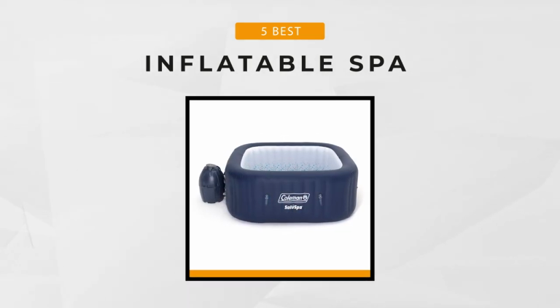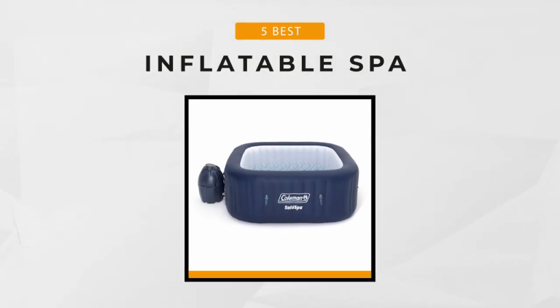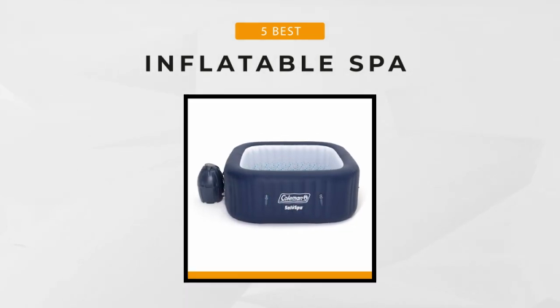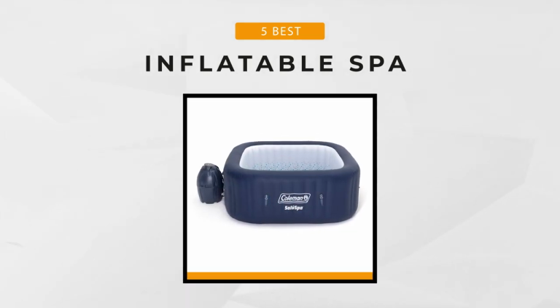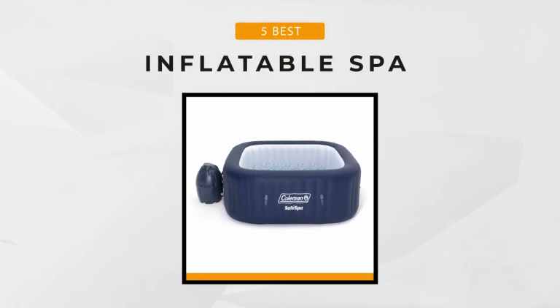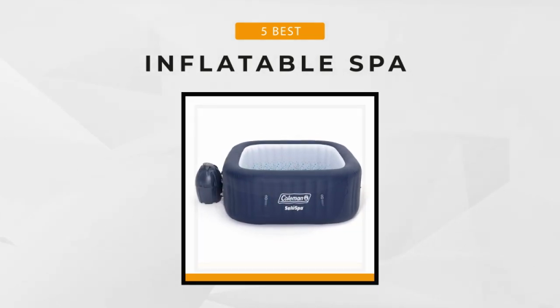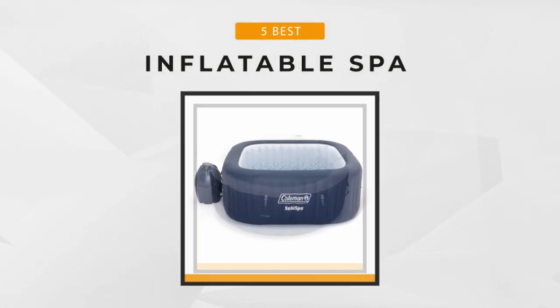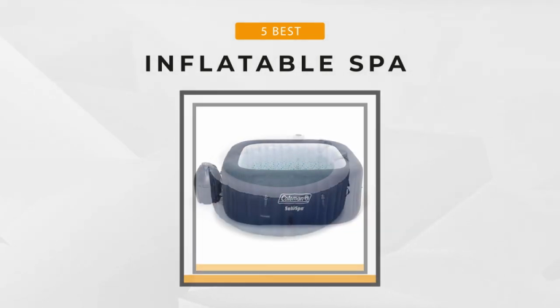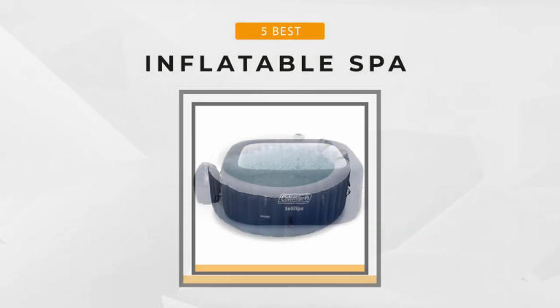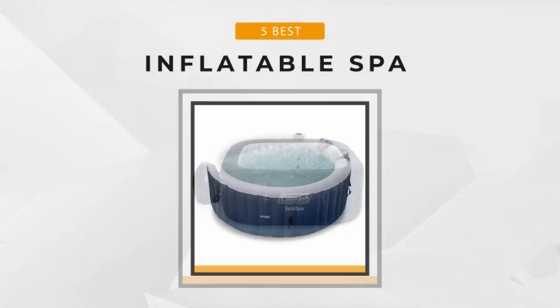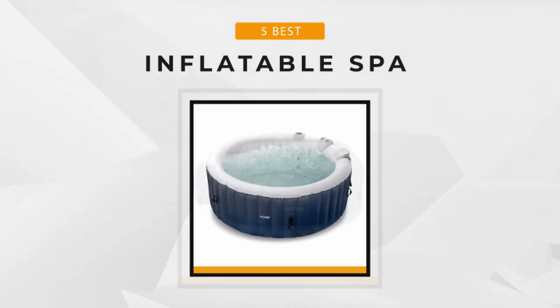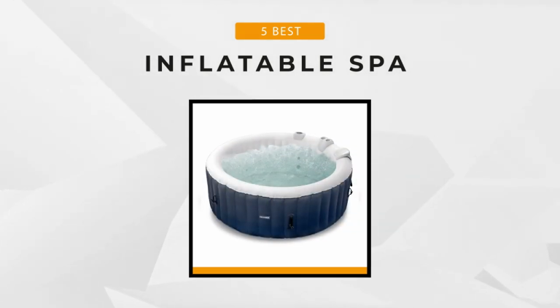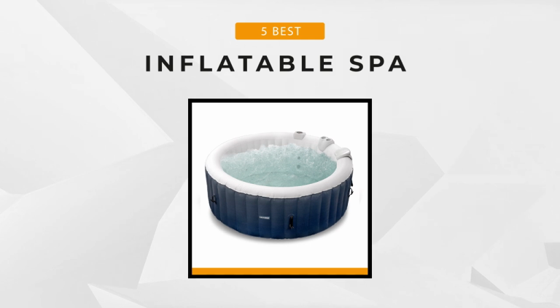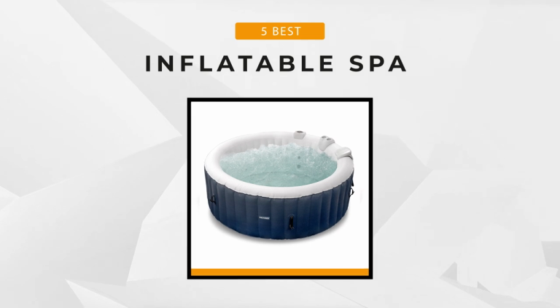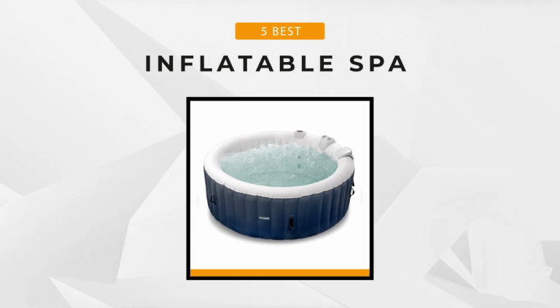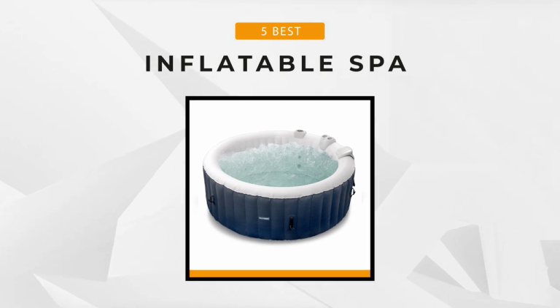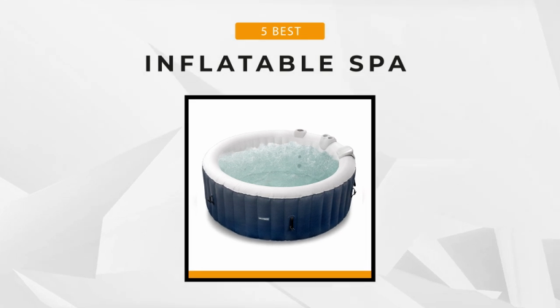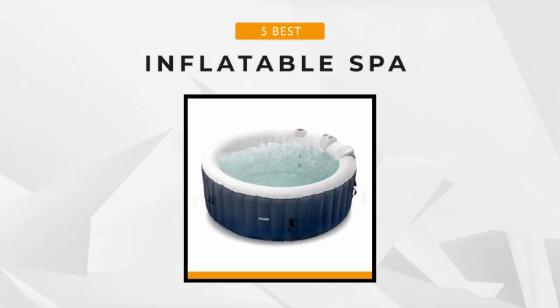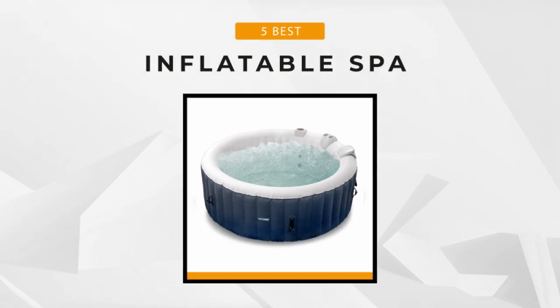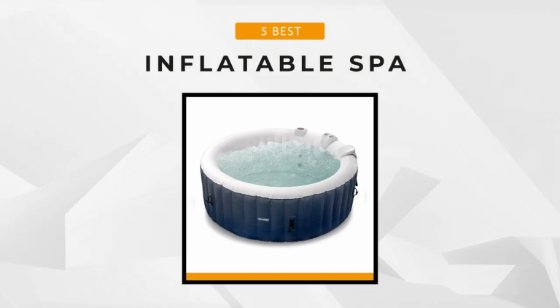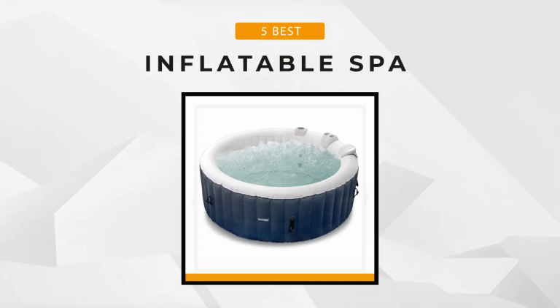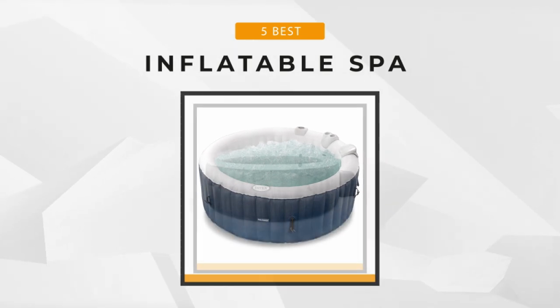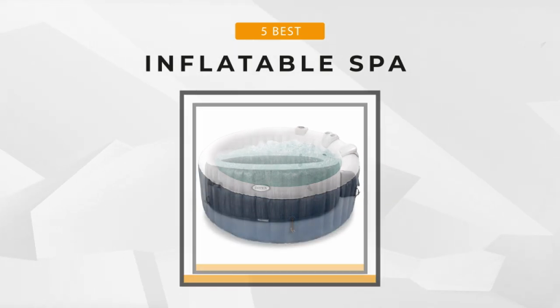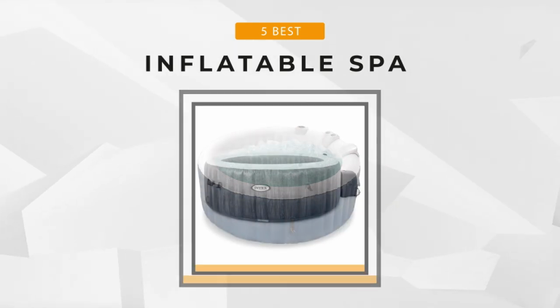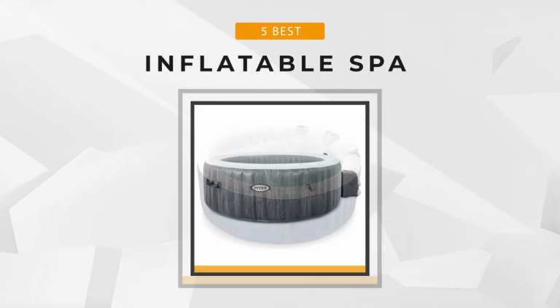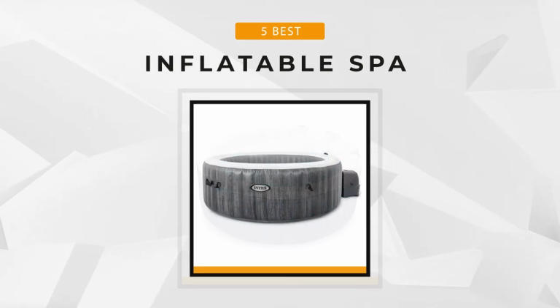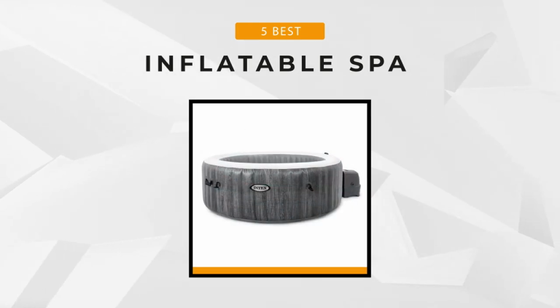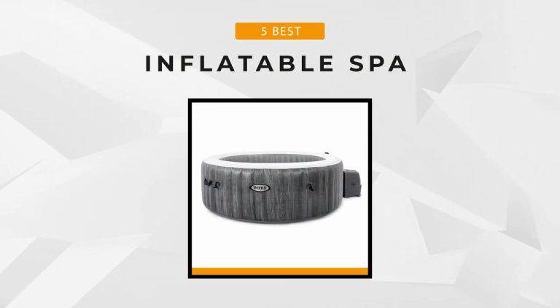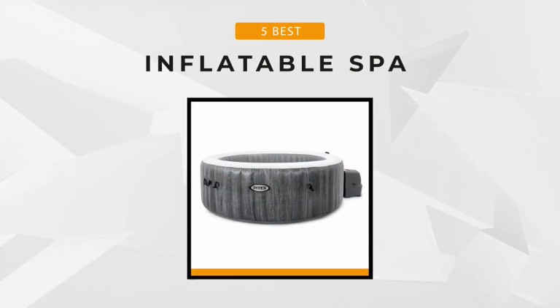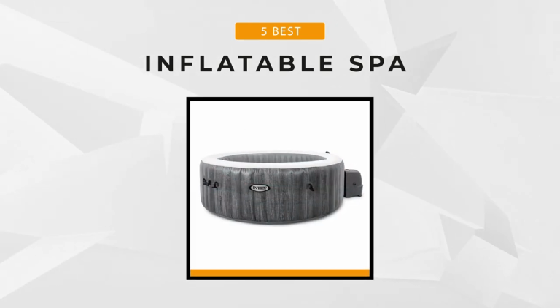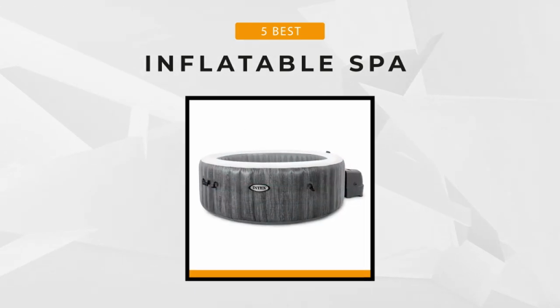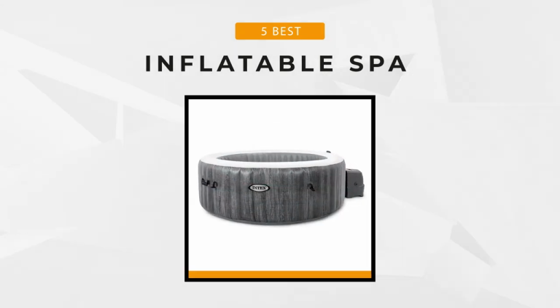To get more information on any of these products, check out the links in the description box below. And now, let's get started.